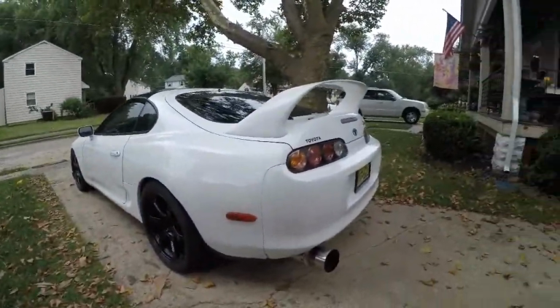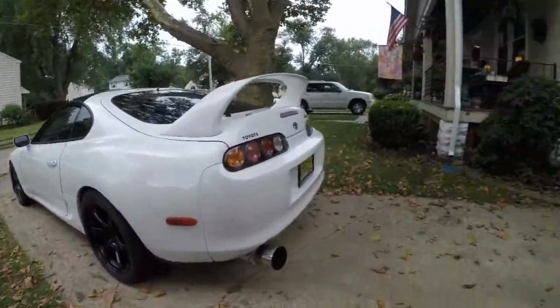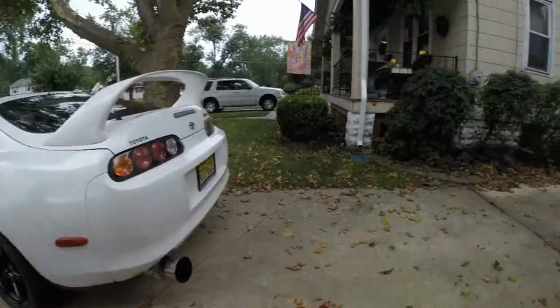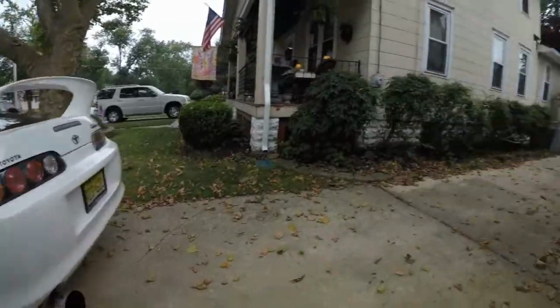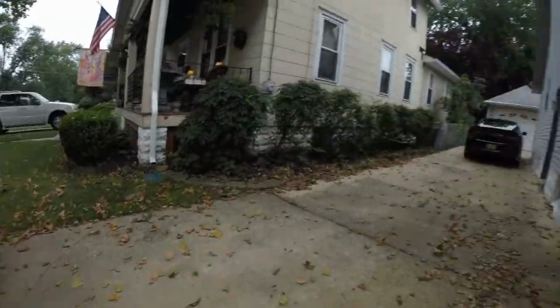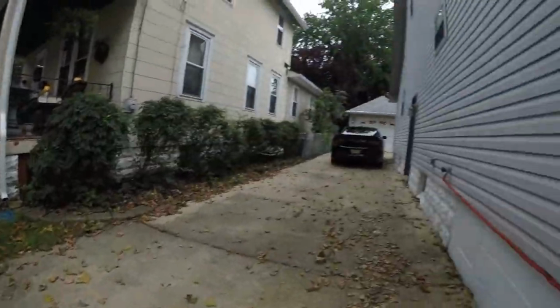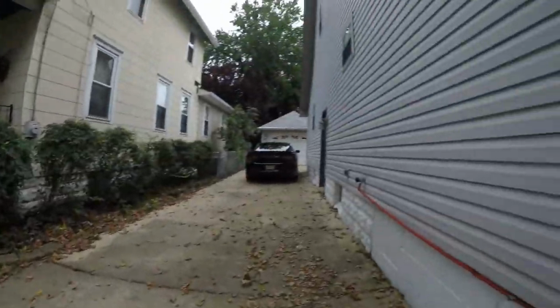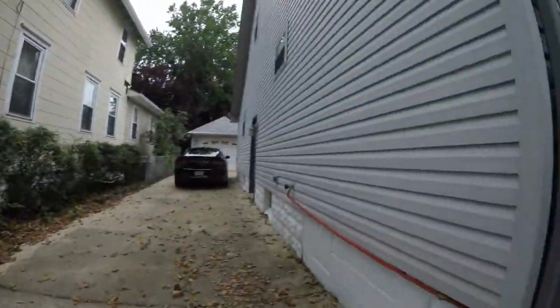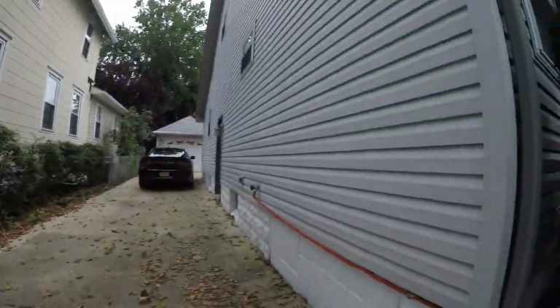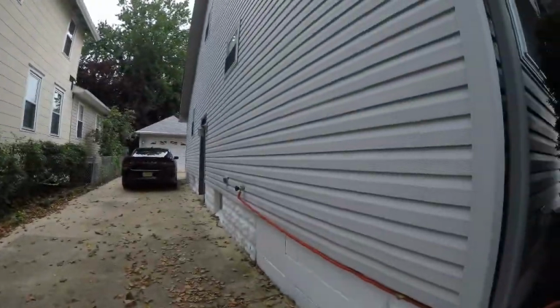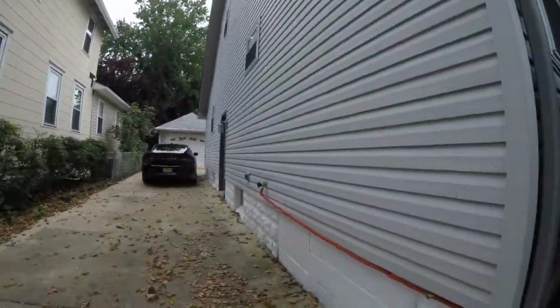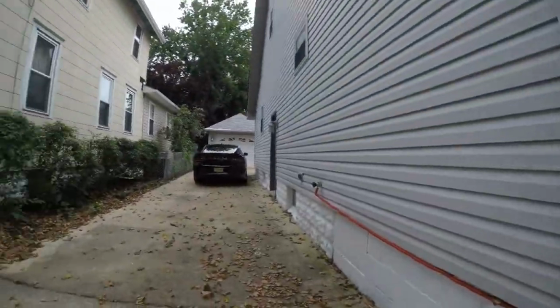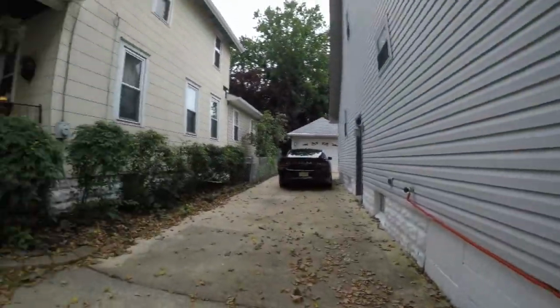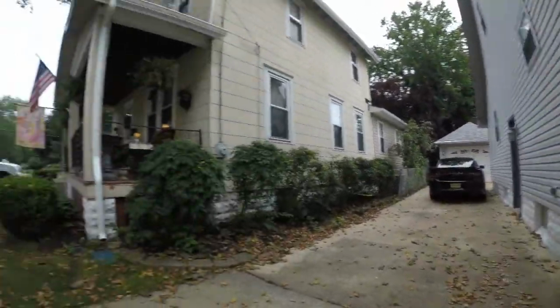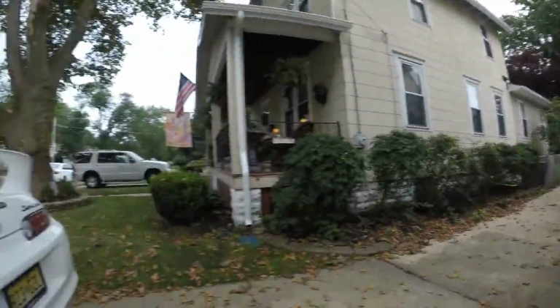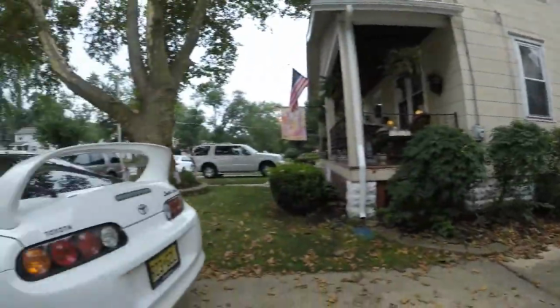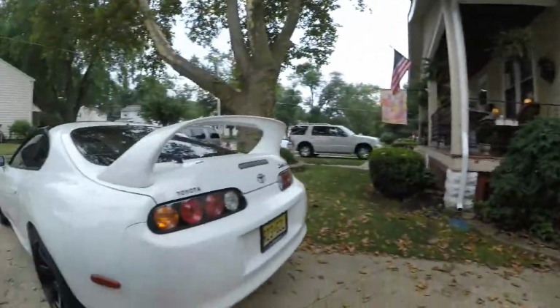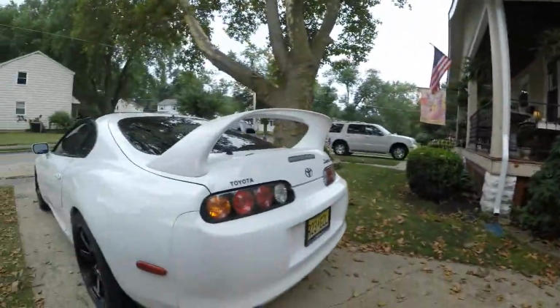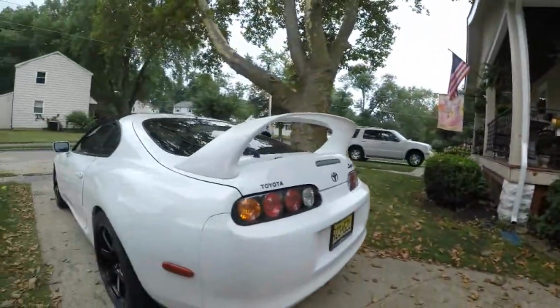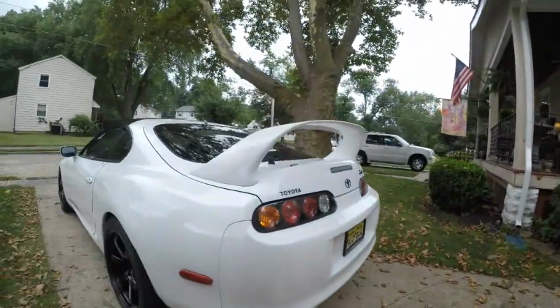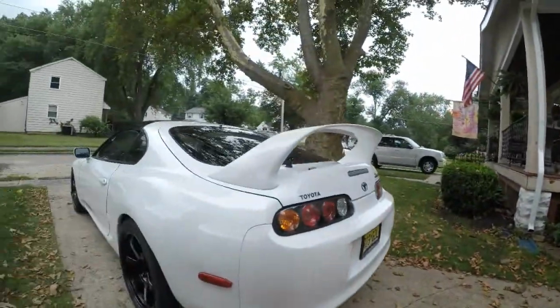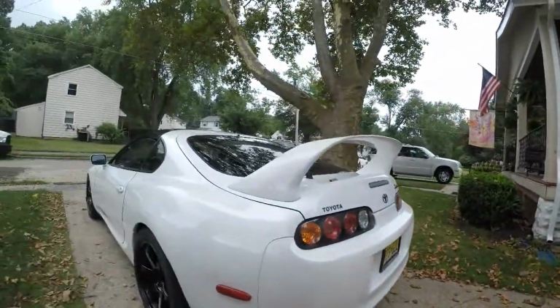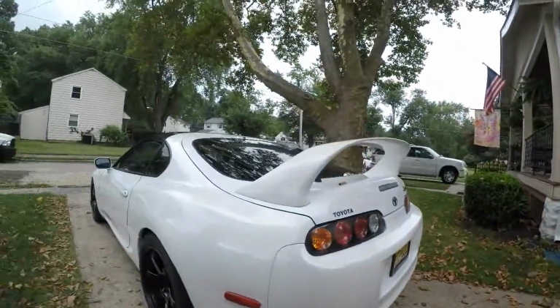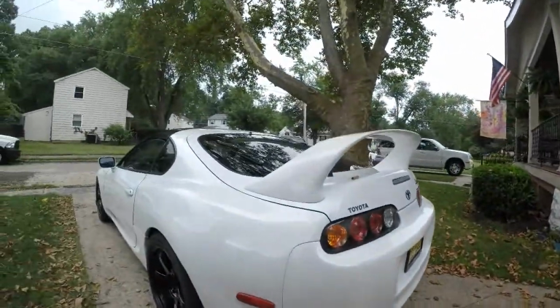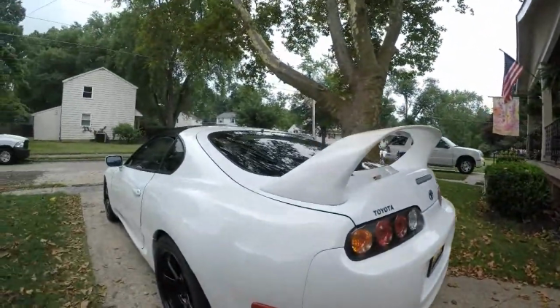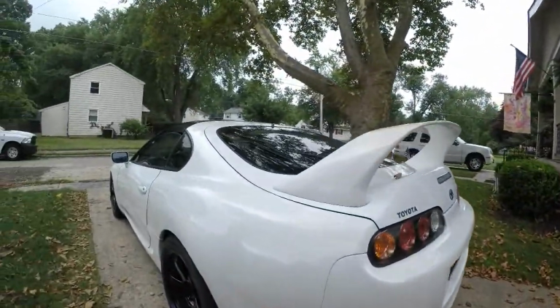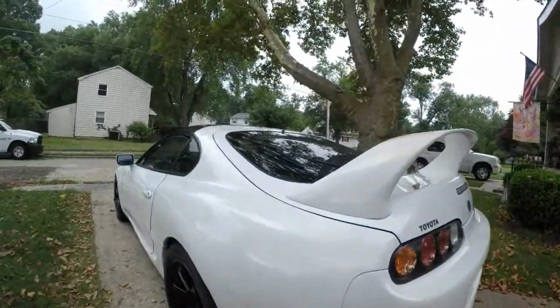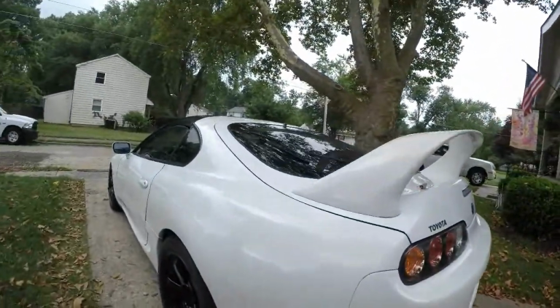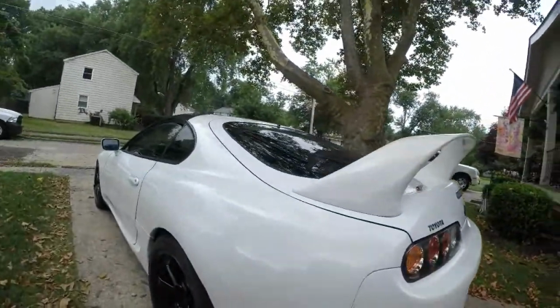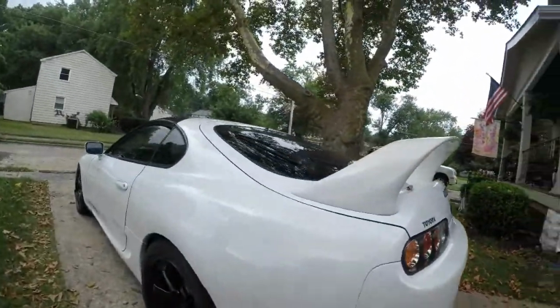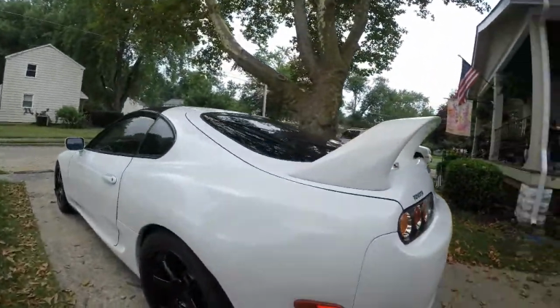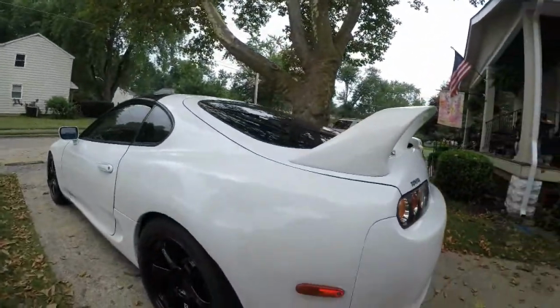I know I got to move my Scat Pack to get my Supra out first — first world car guy problems, right?